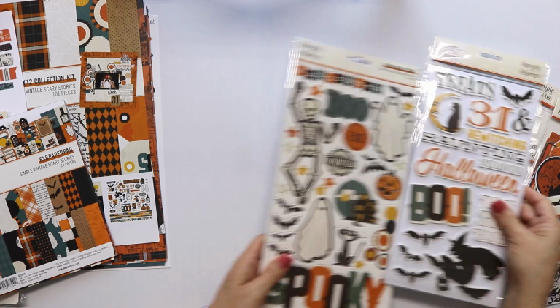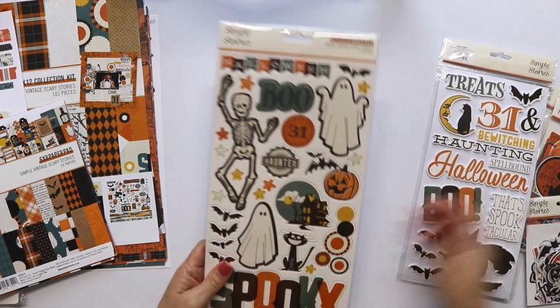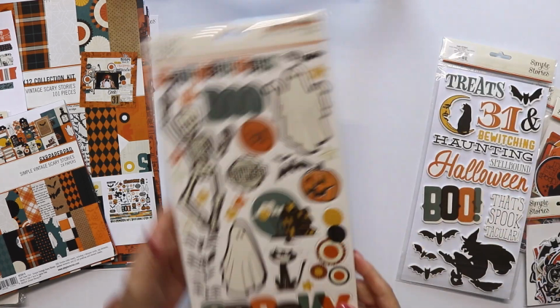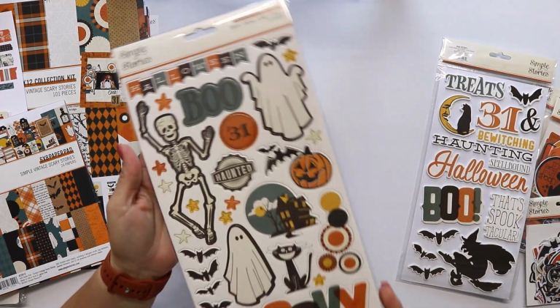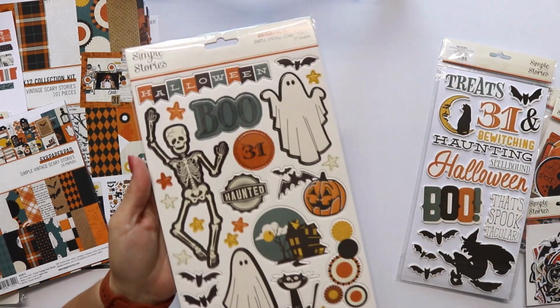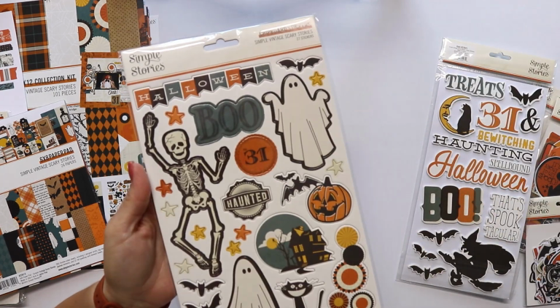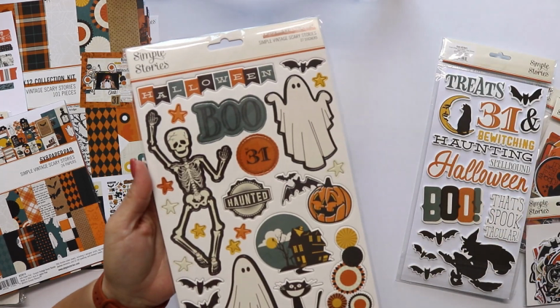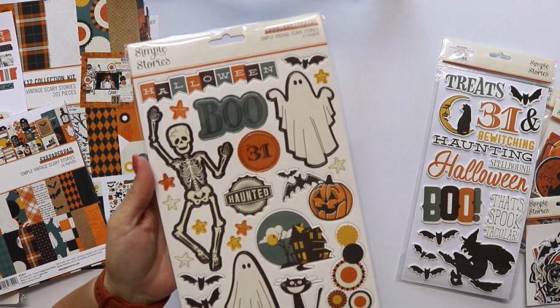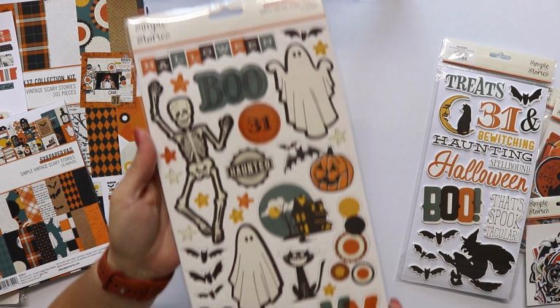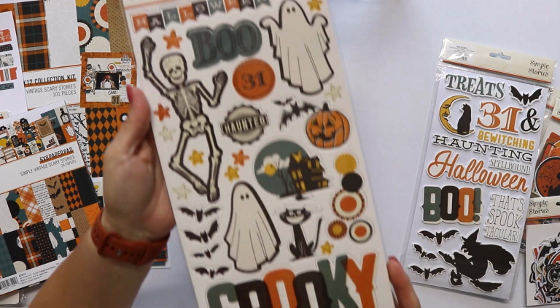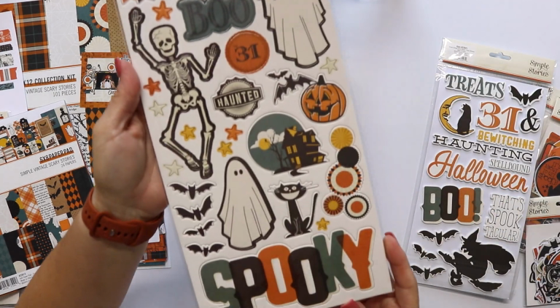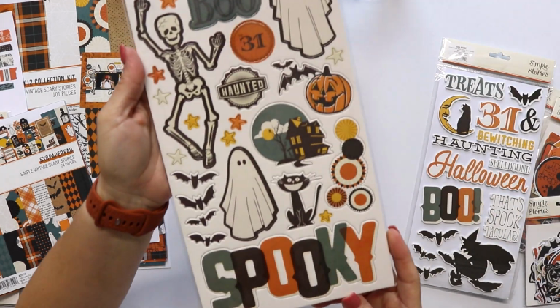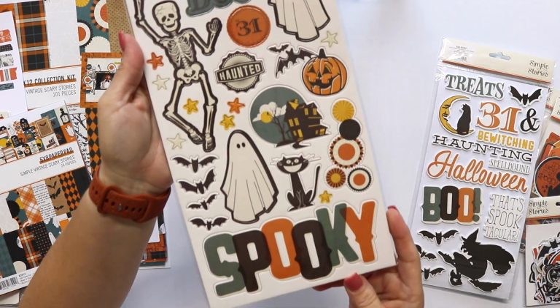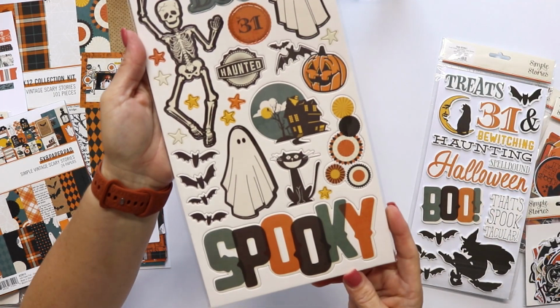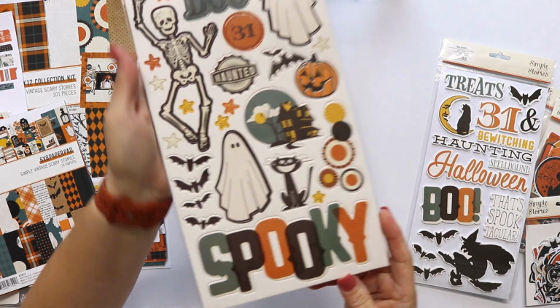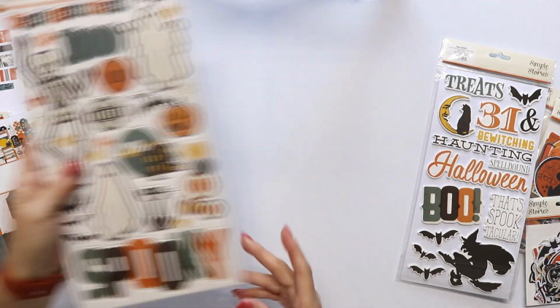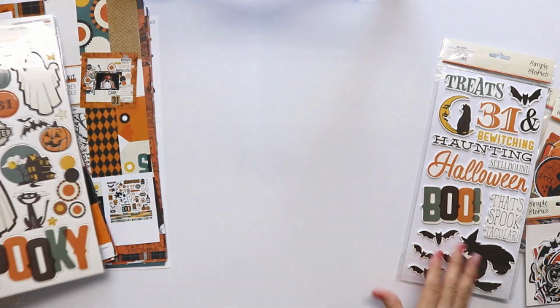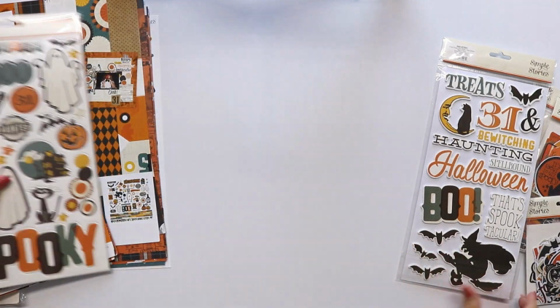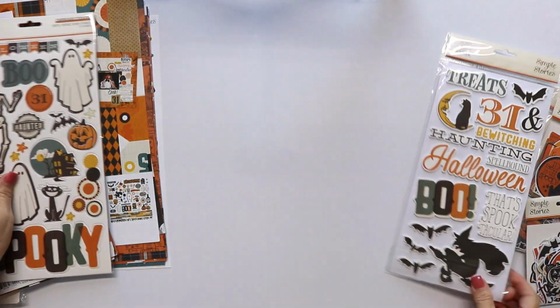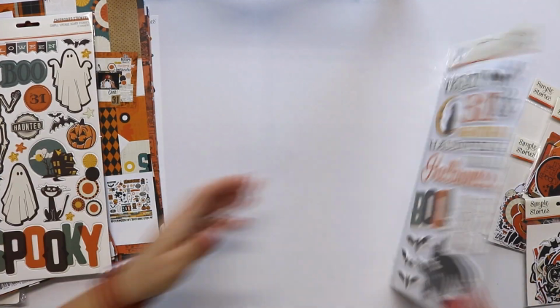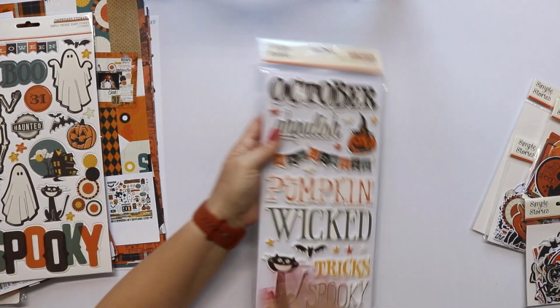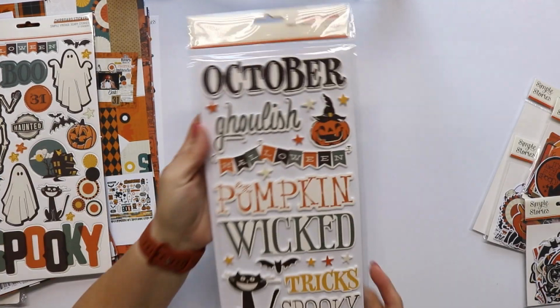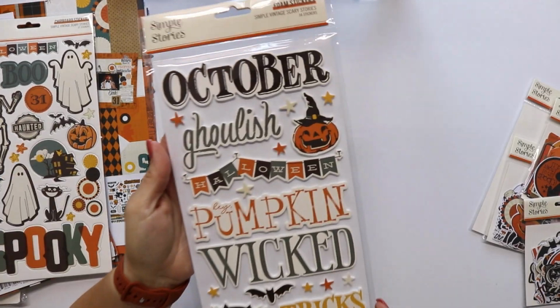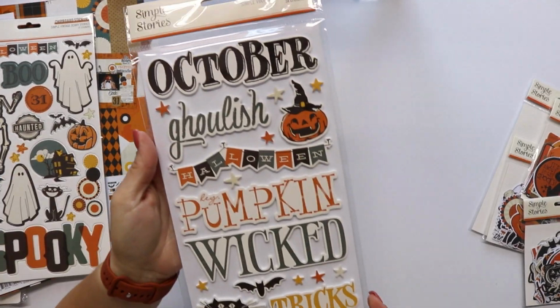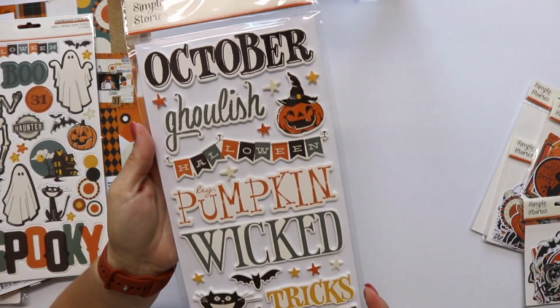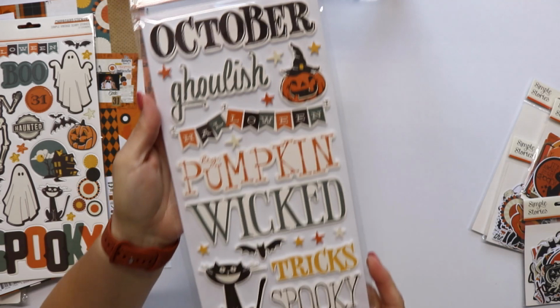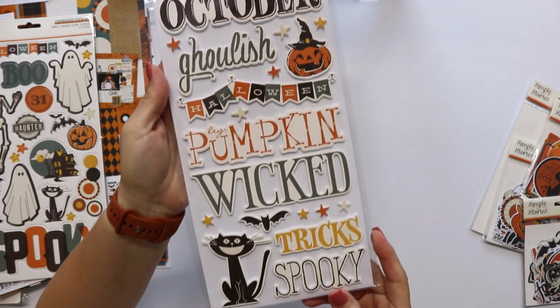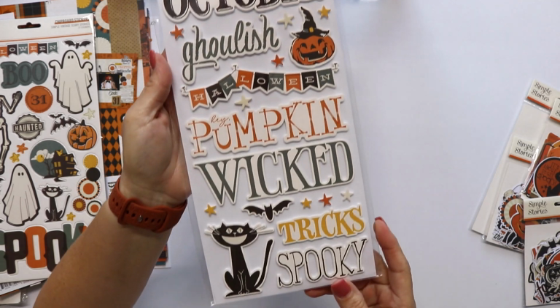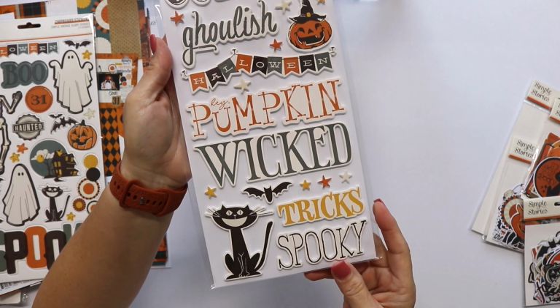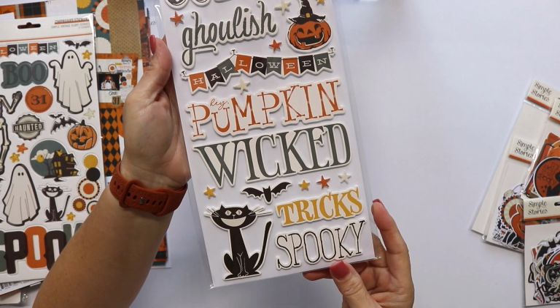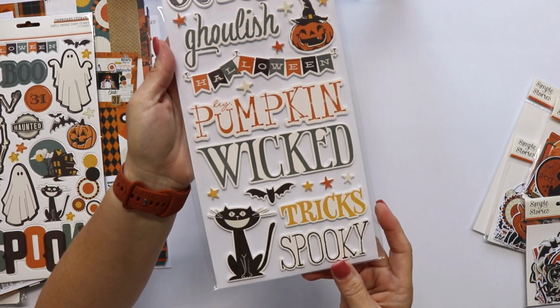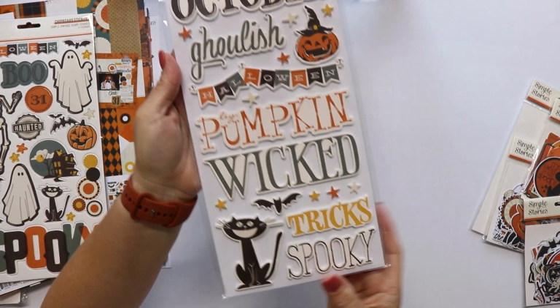Now the chipboards and the foam stickers — look at the cat. He's really cute.